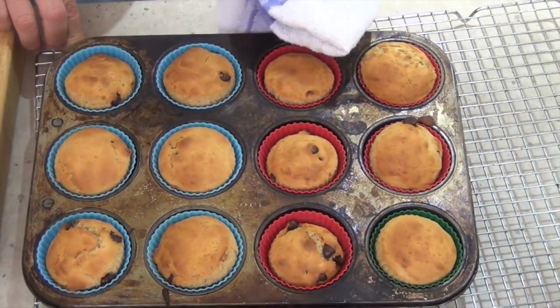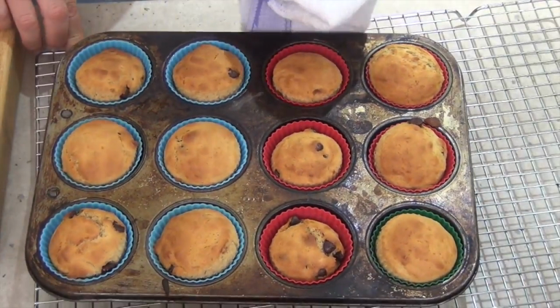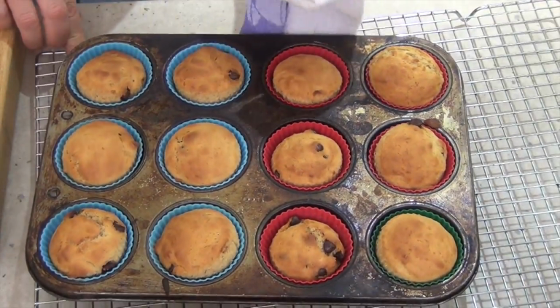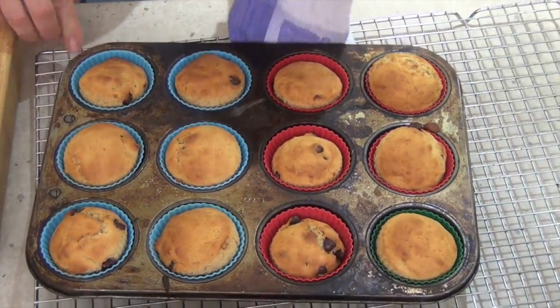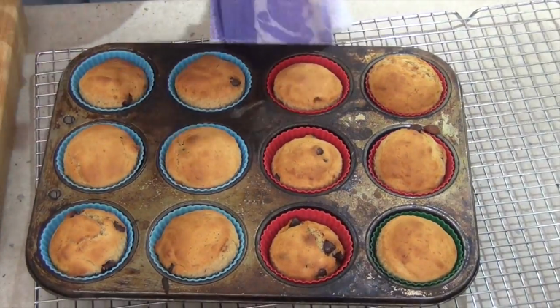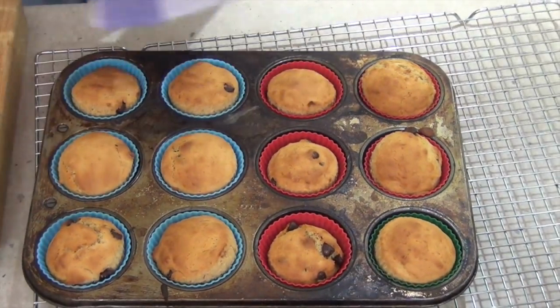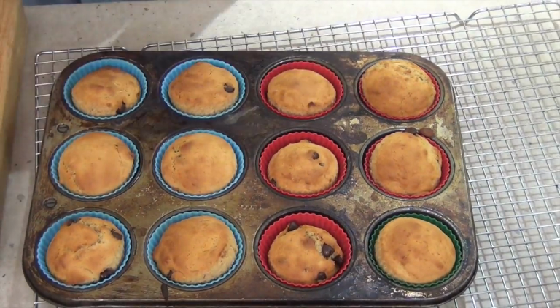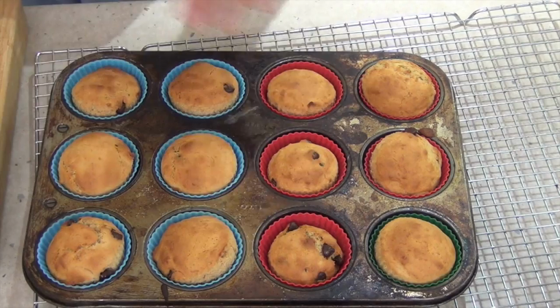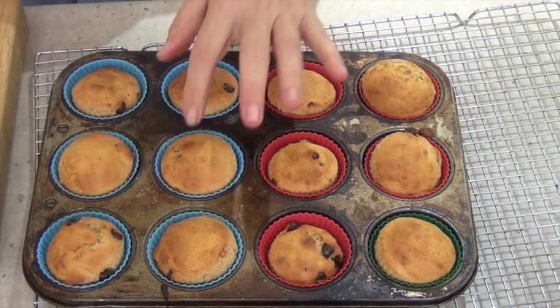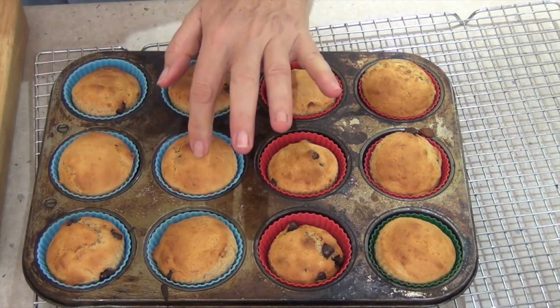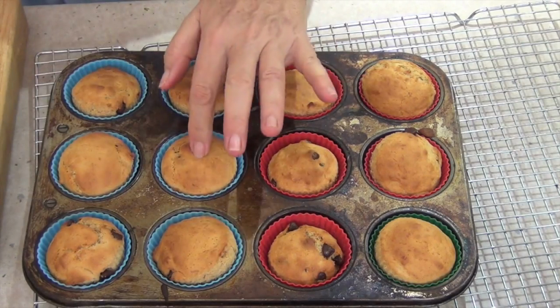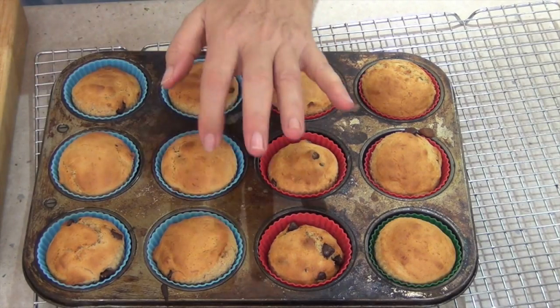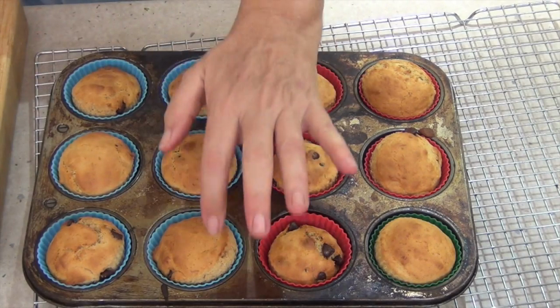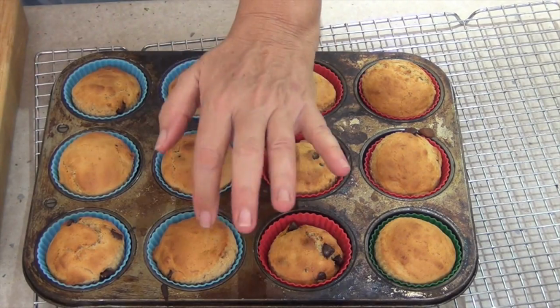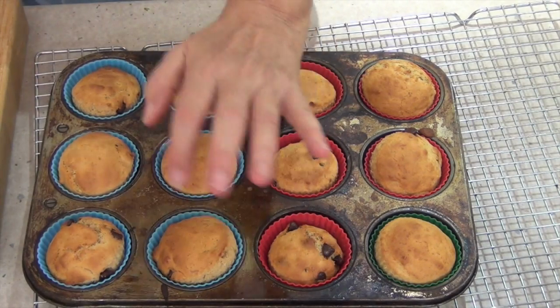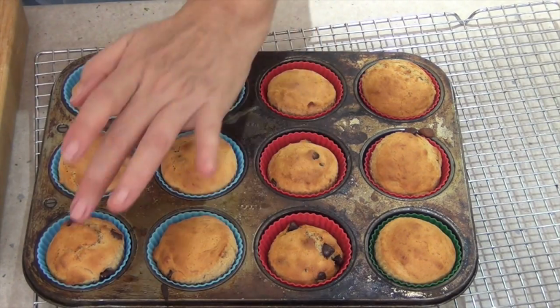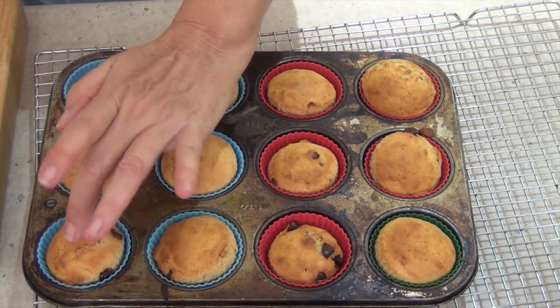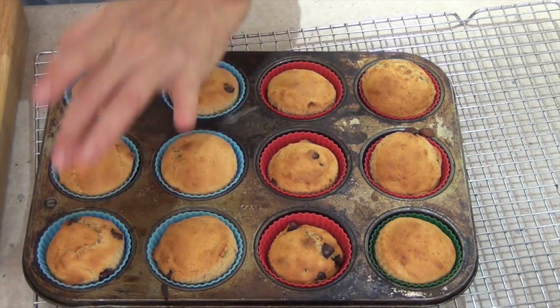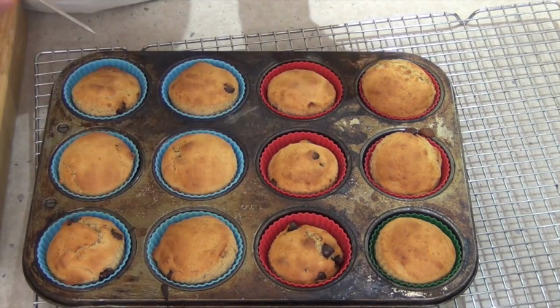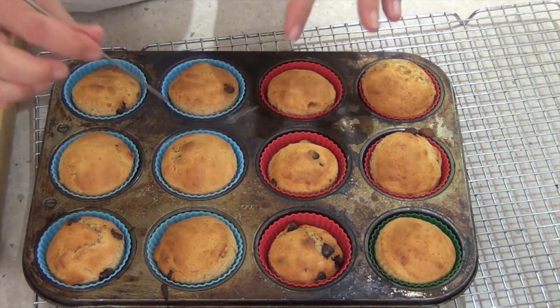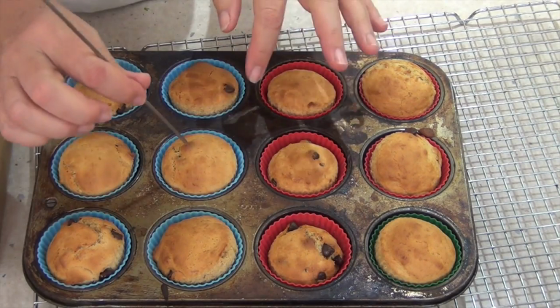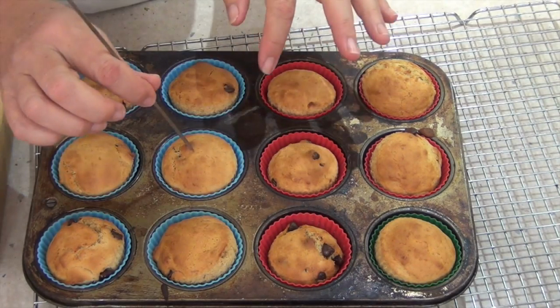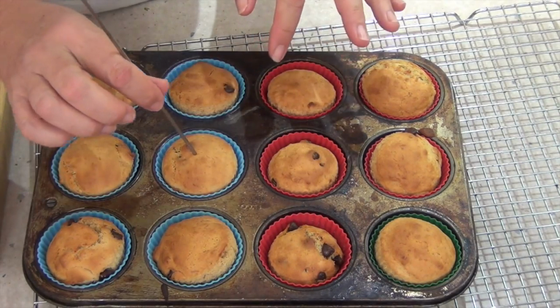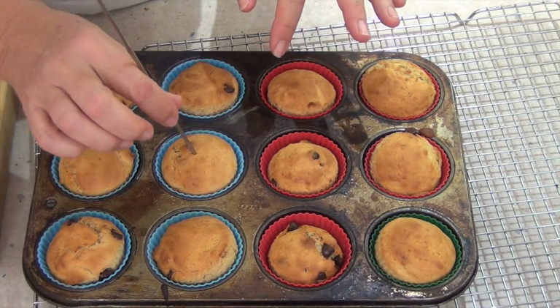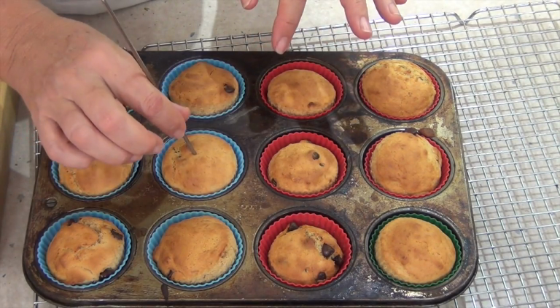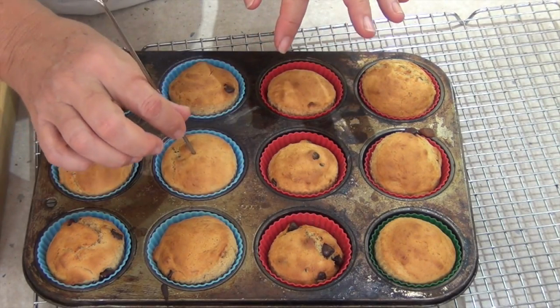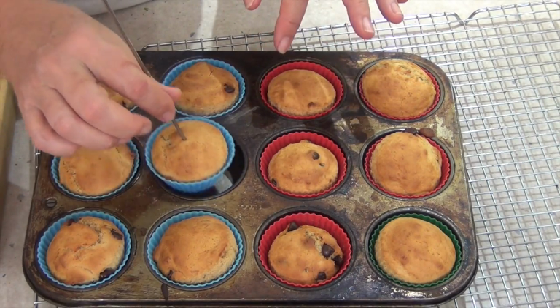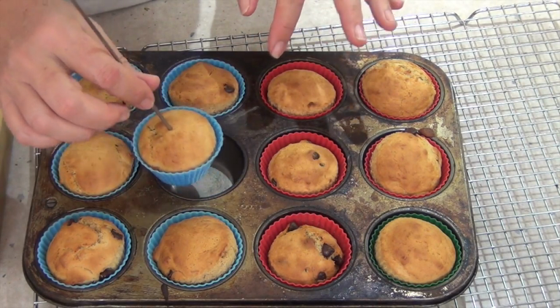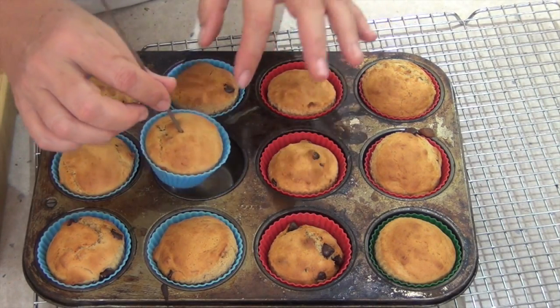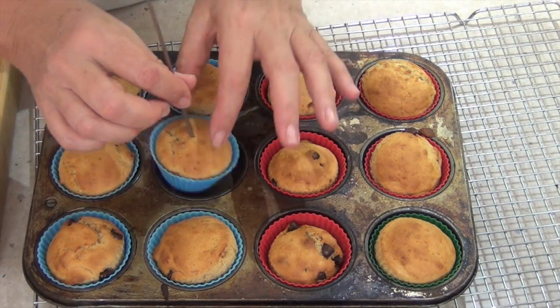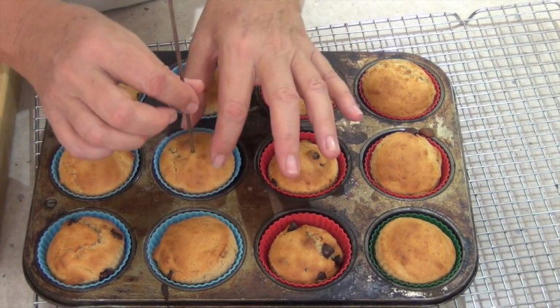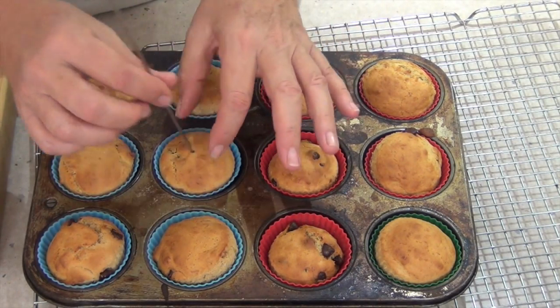They smell cooked, they spring back when lightly touched in the center, and a skewer inserted in the thickest part comes out clean.